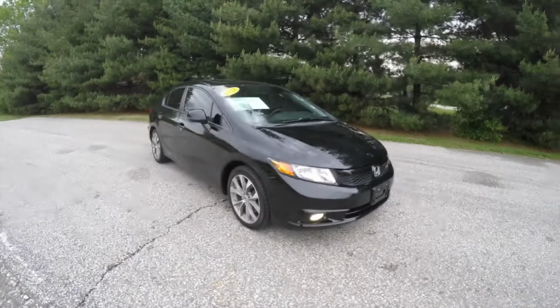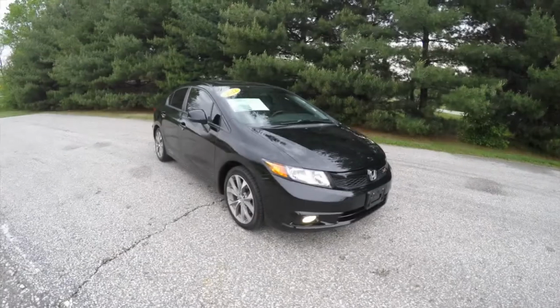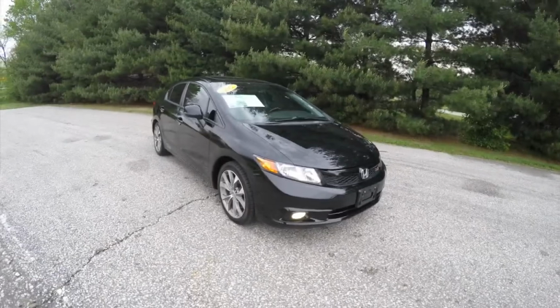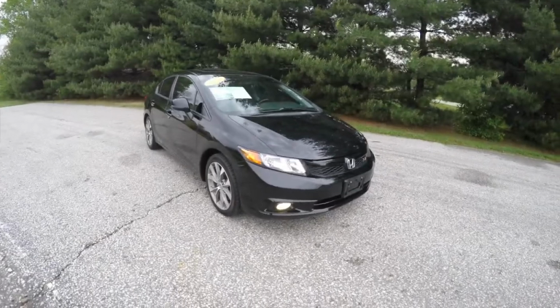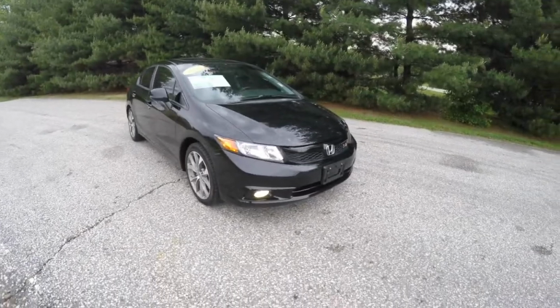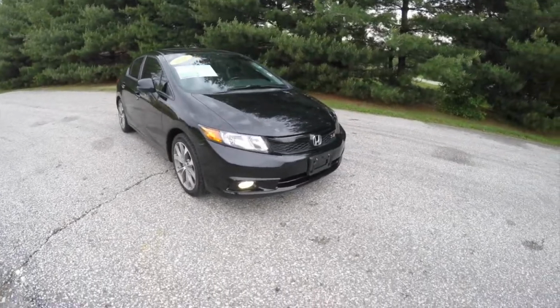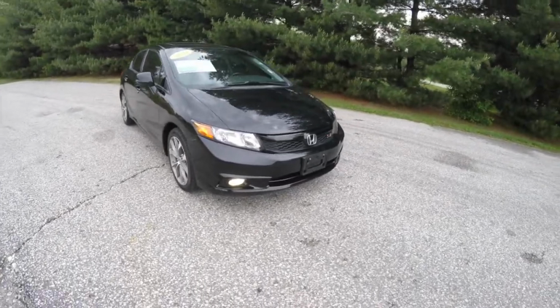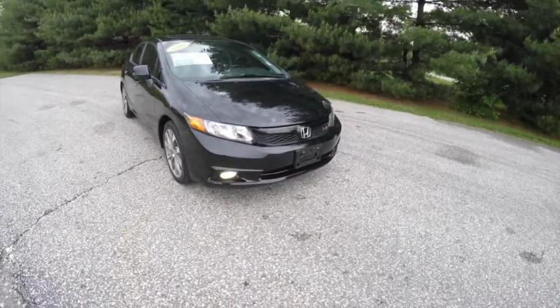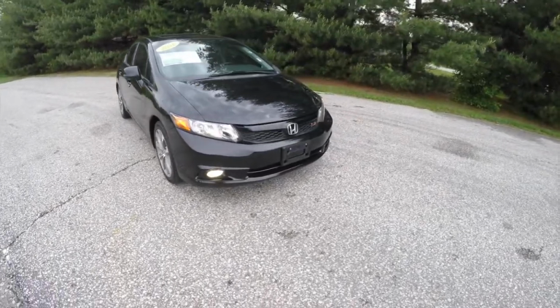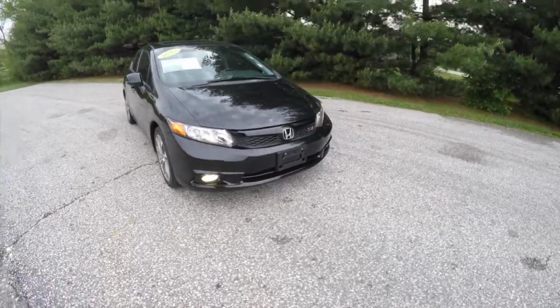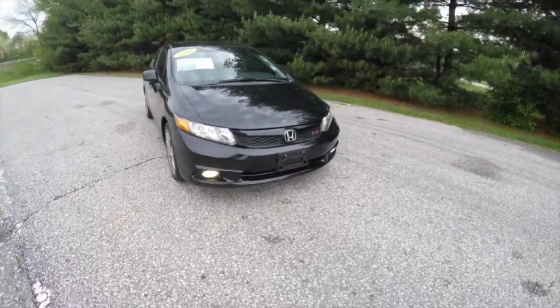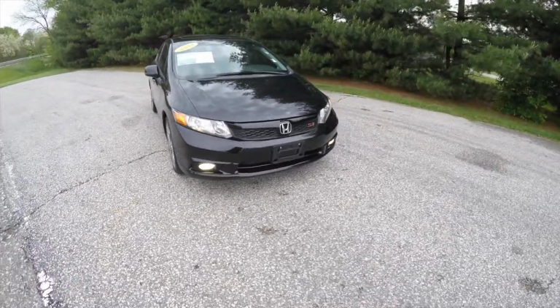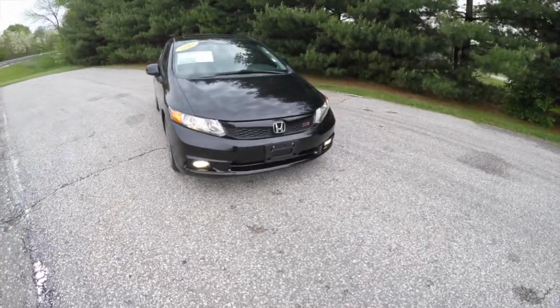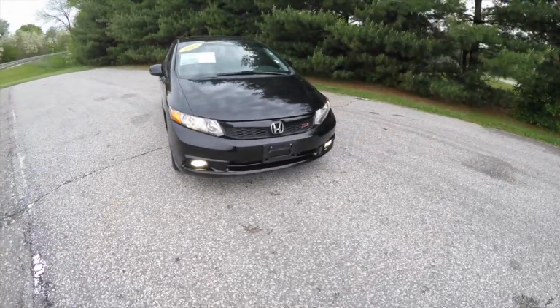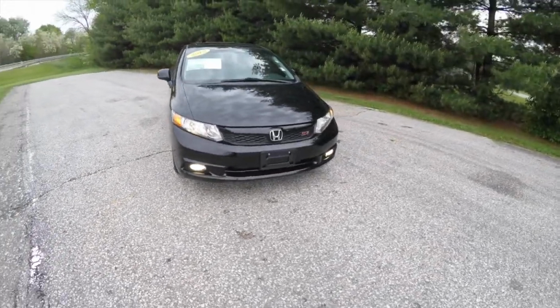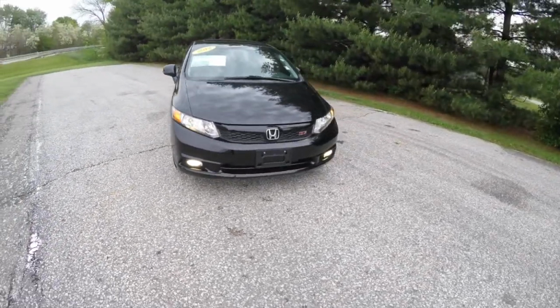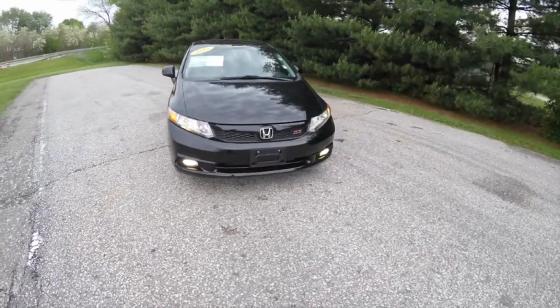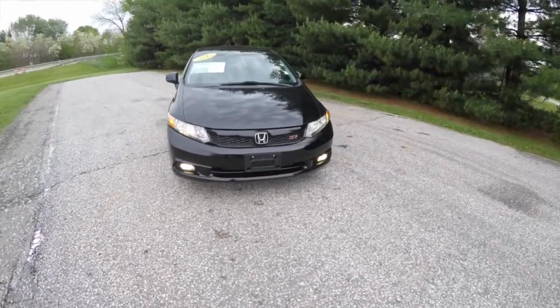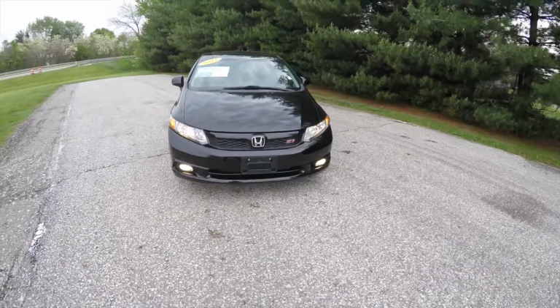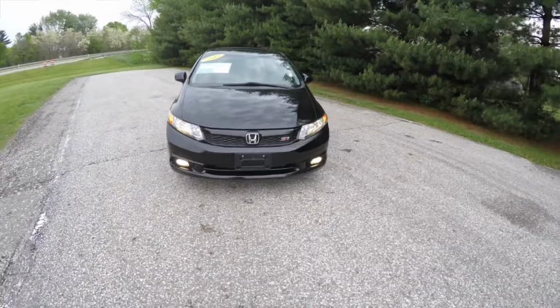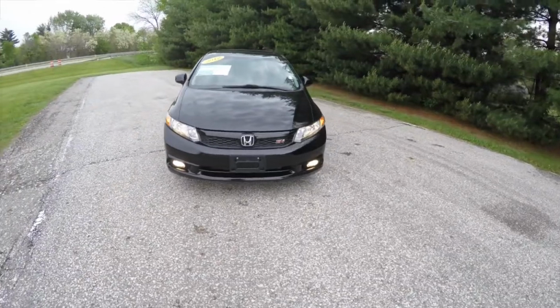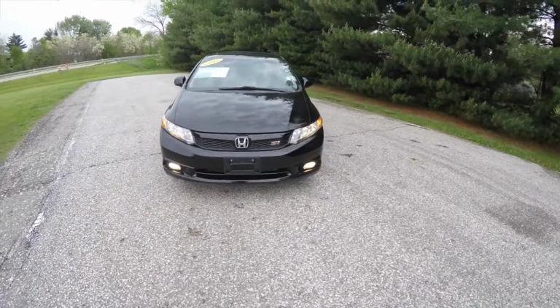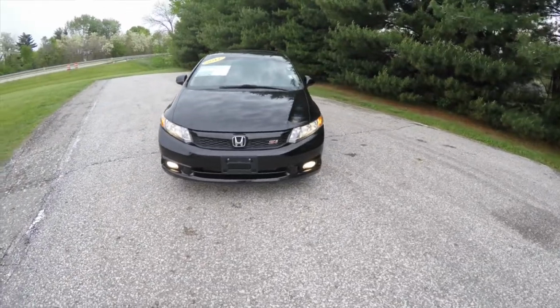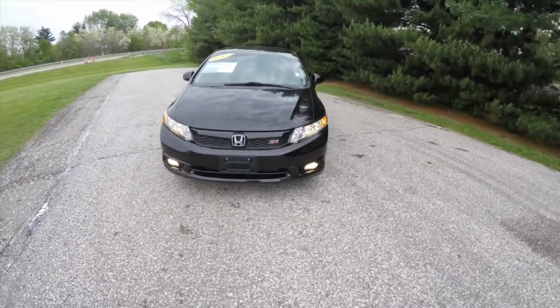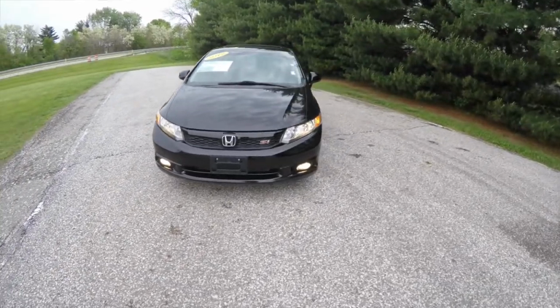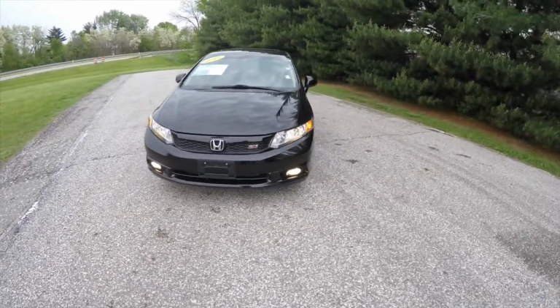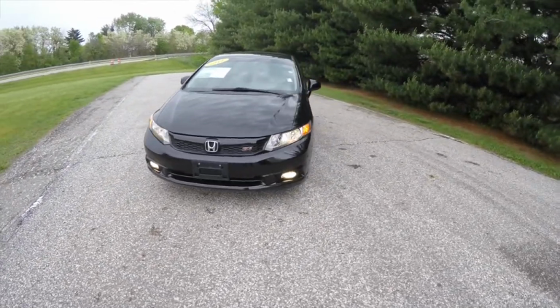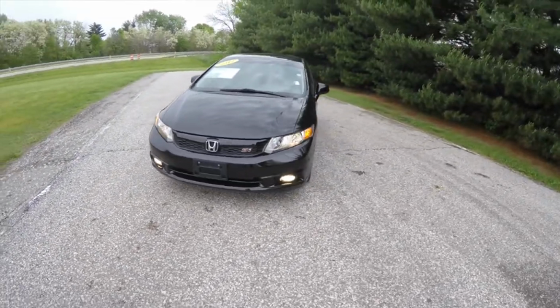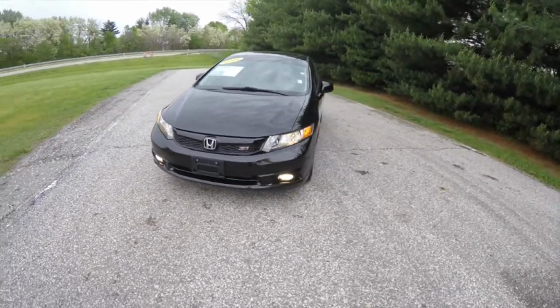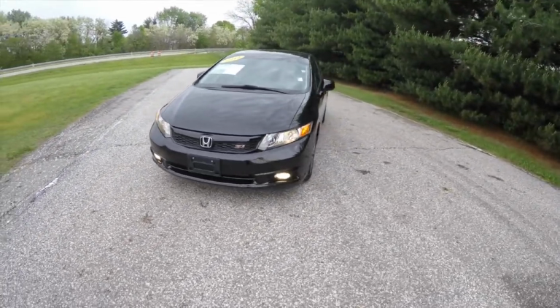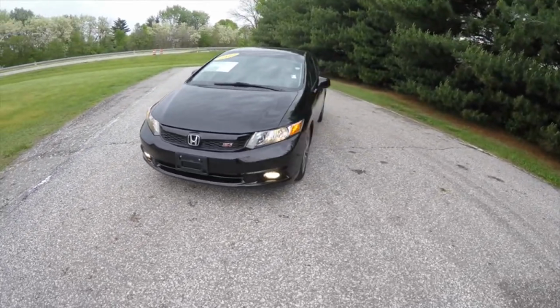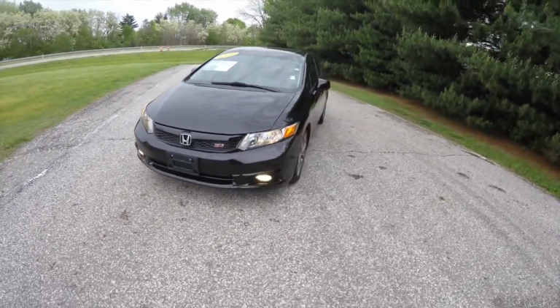Hello everyone, today we're gonna take a quick walk around look at this 2012 Honda Civic Si.